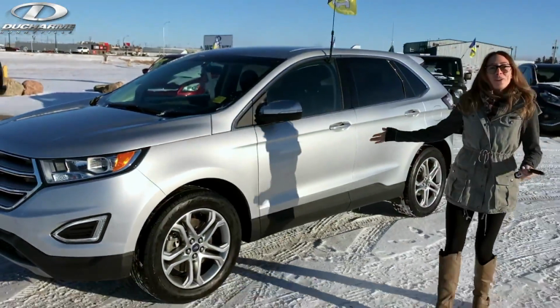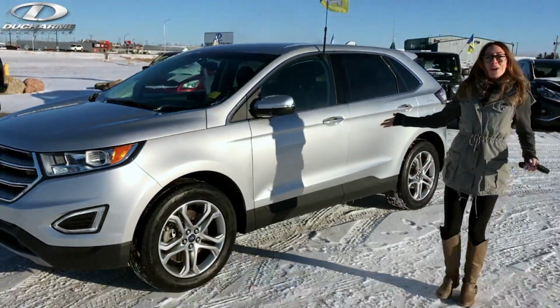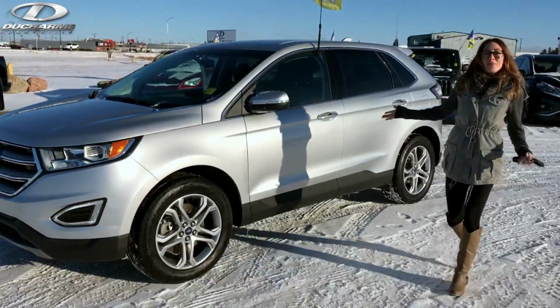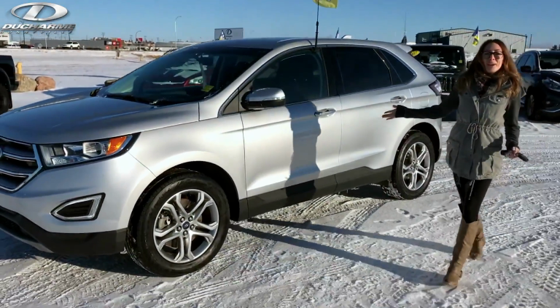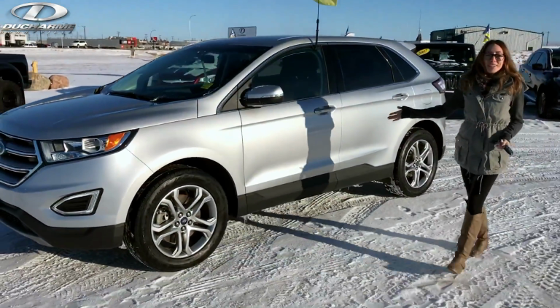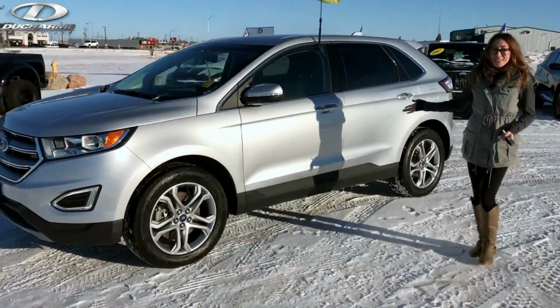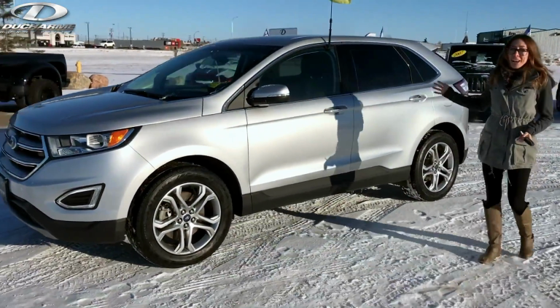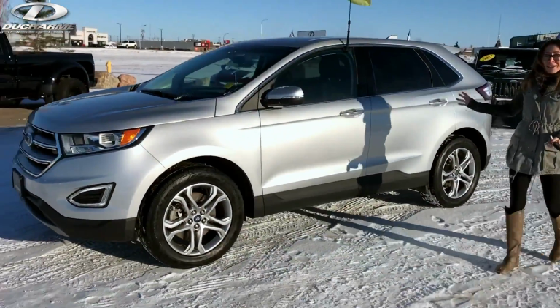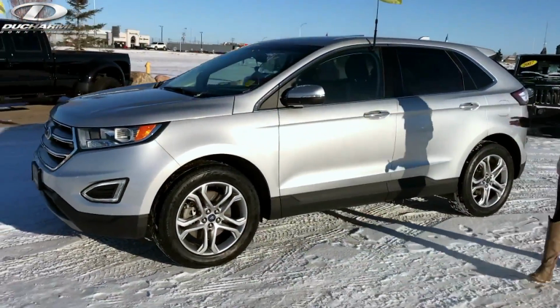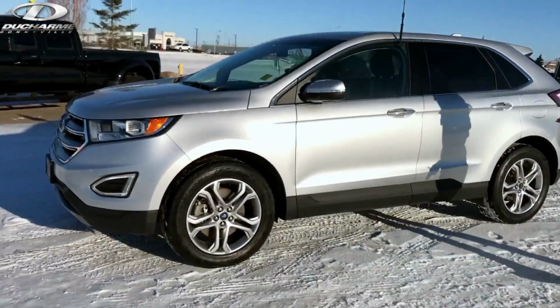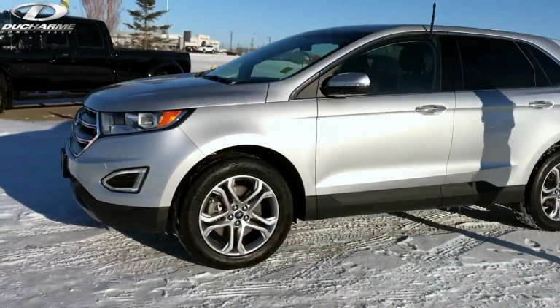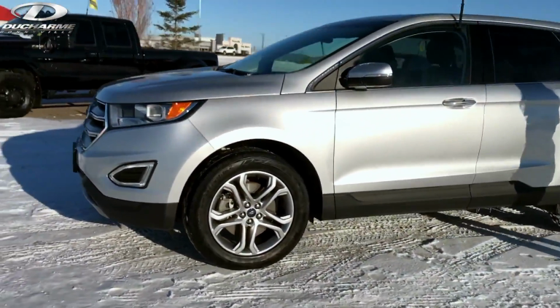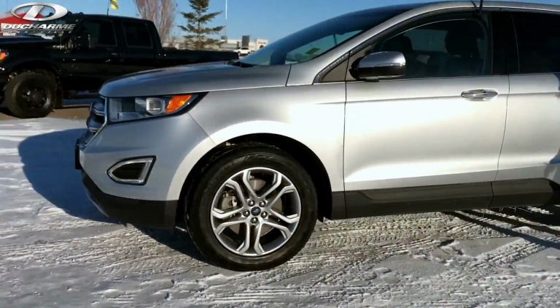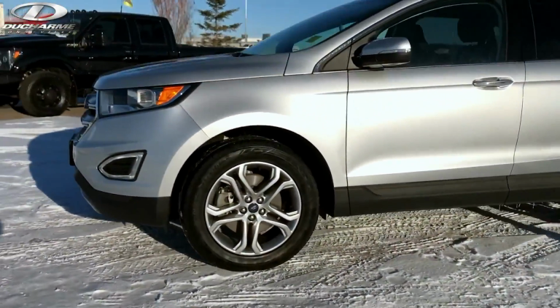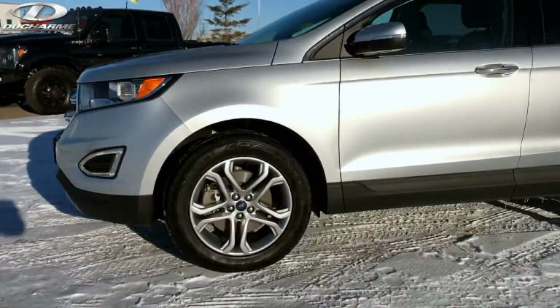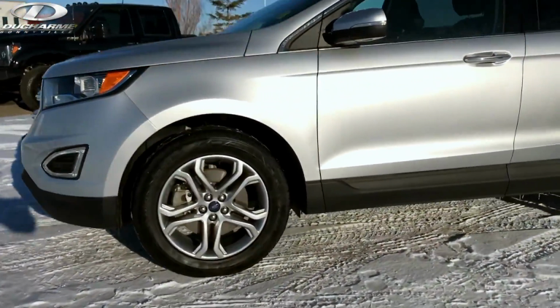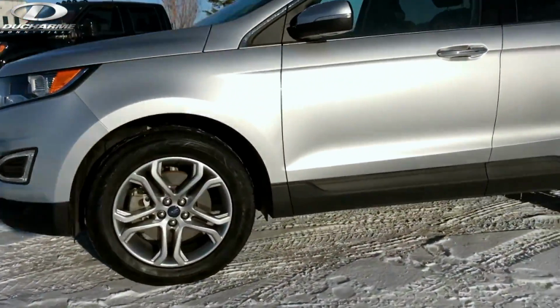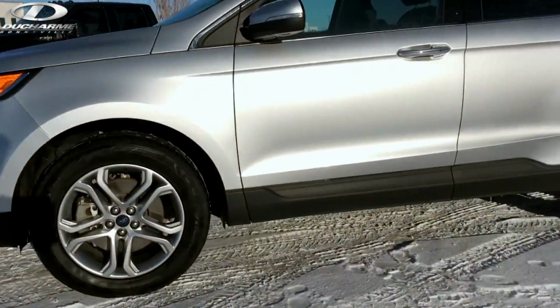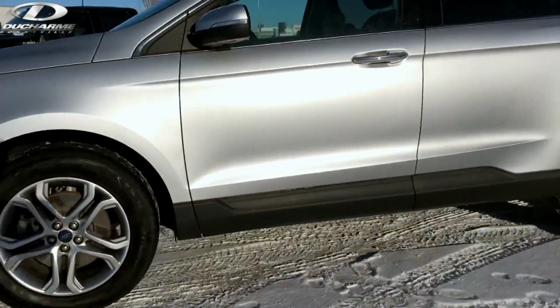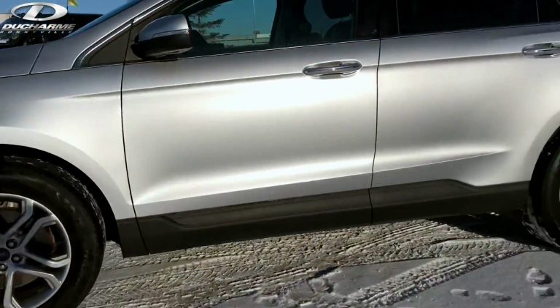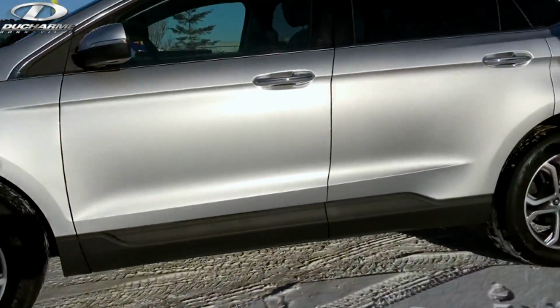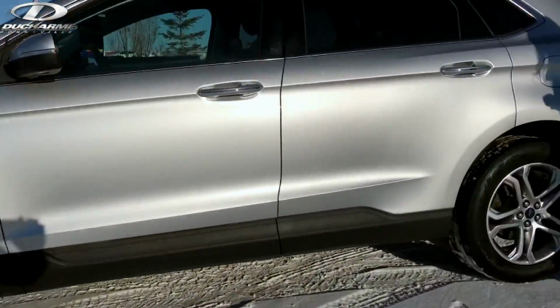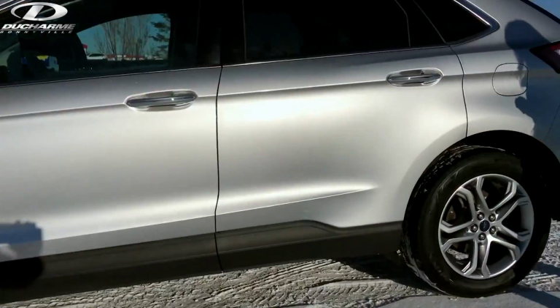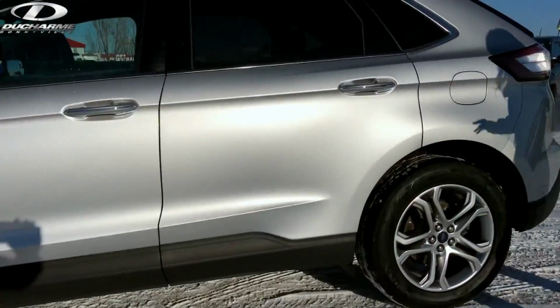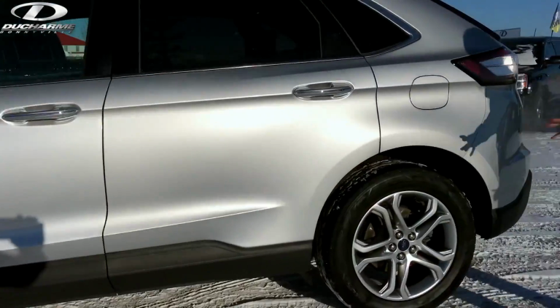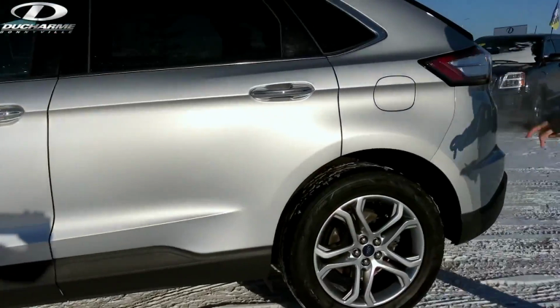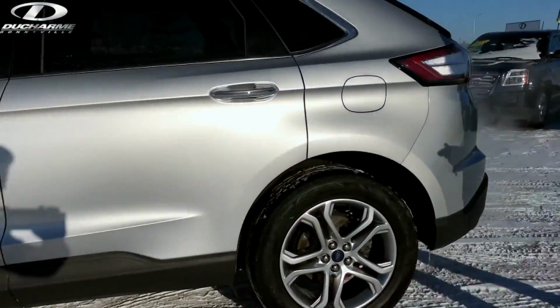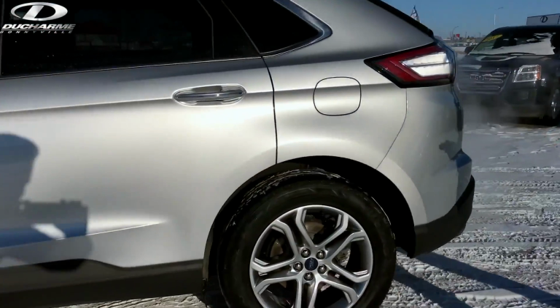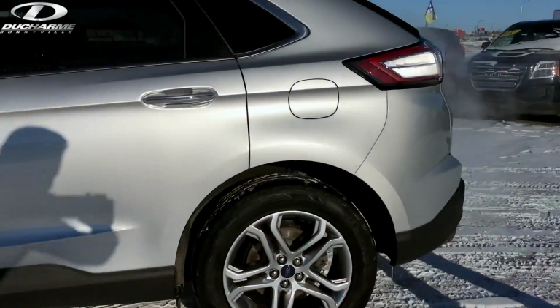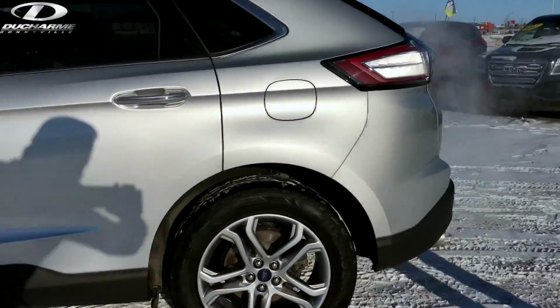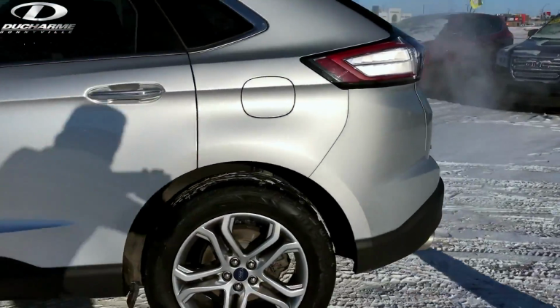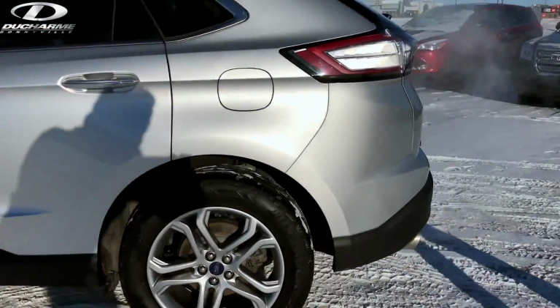Overall the body is in excellent condition, windshield is perfect, and the tires are awesome.